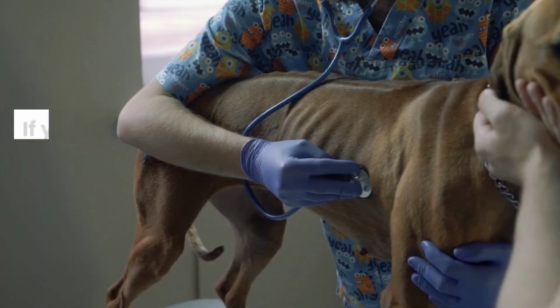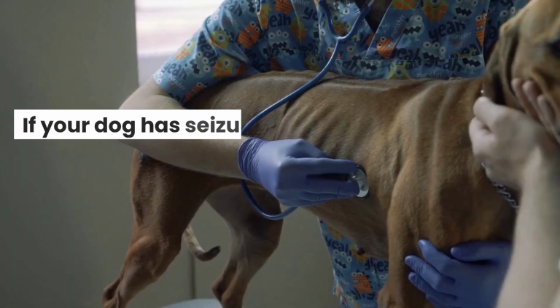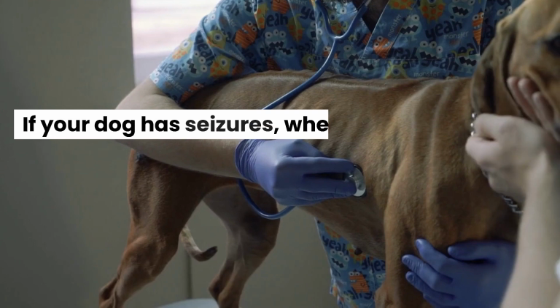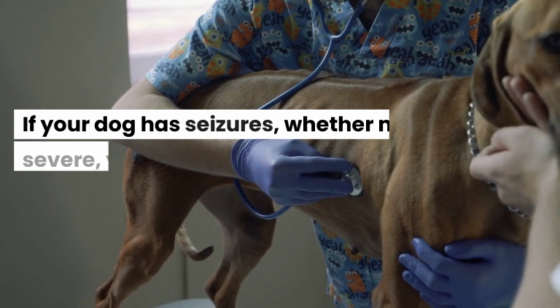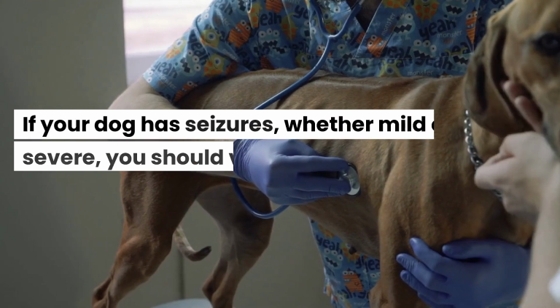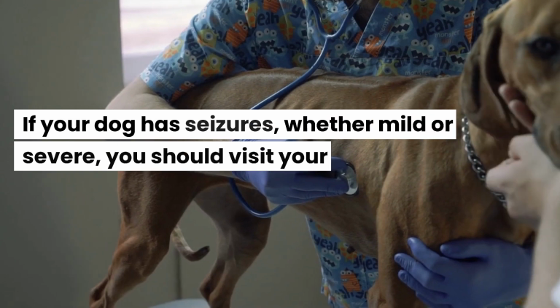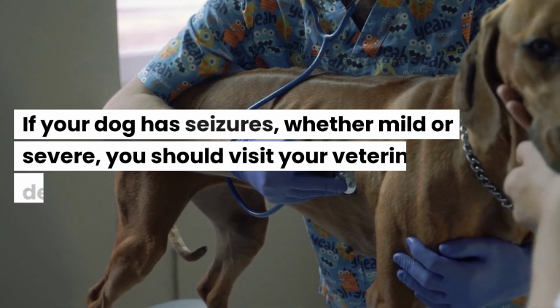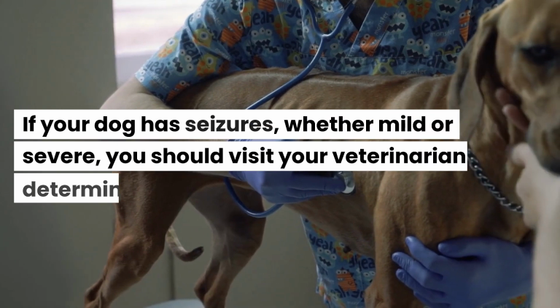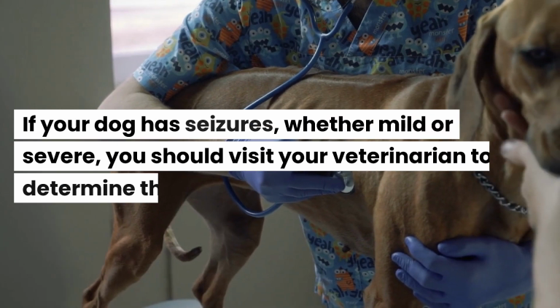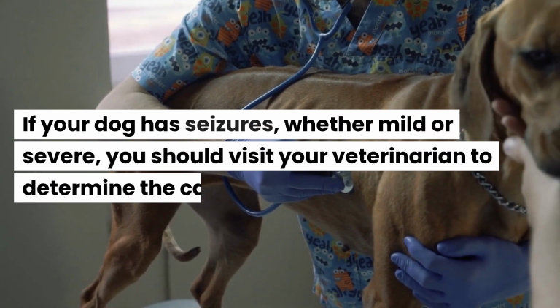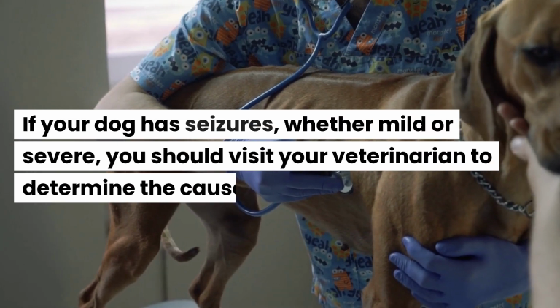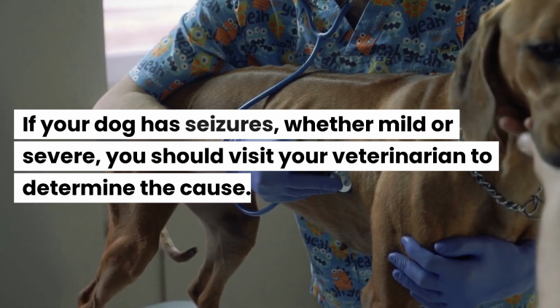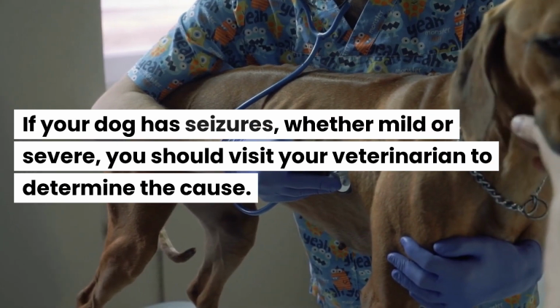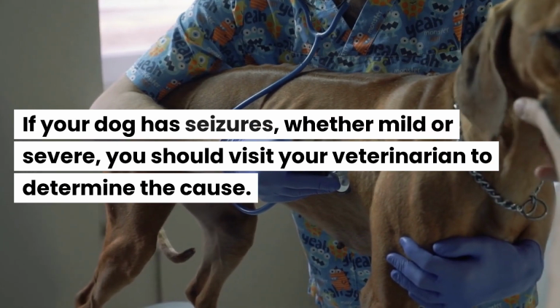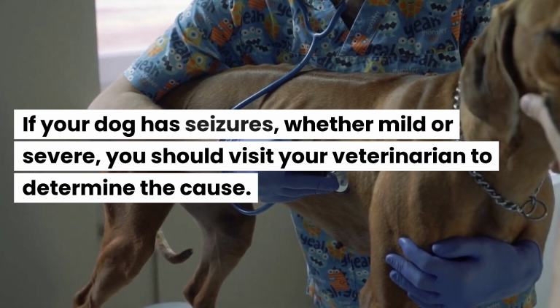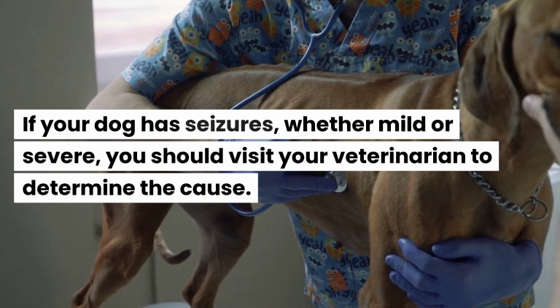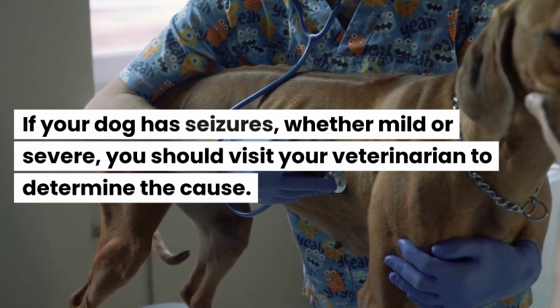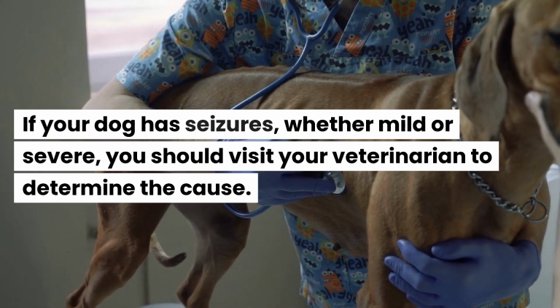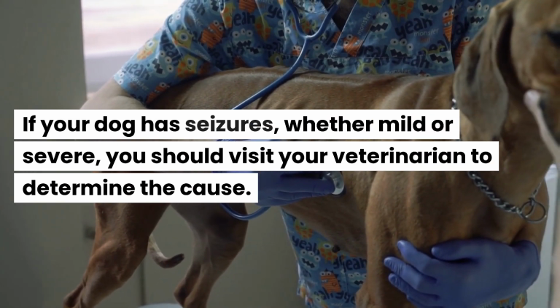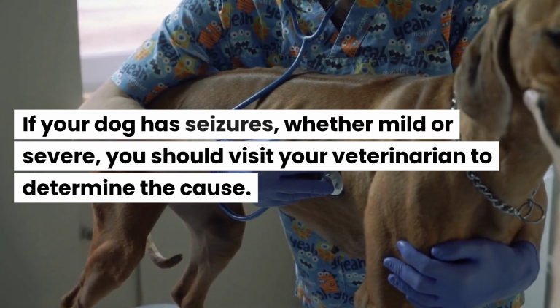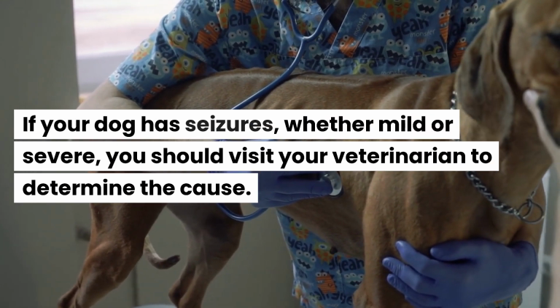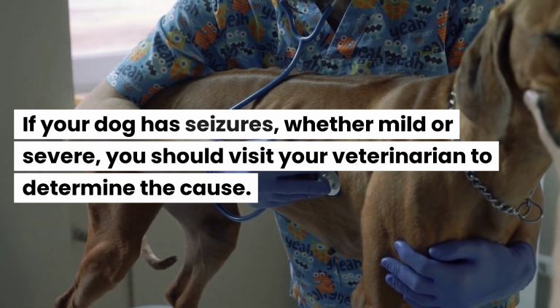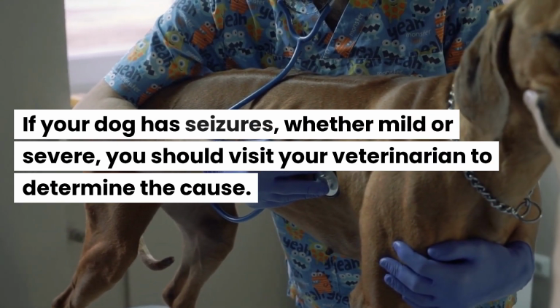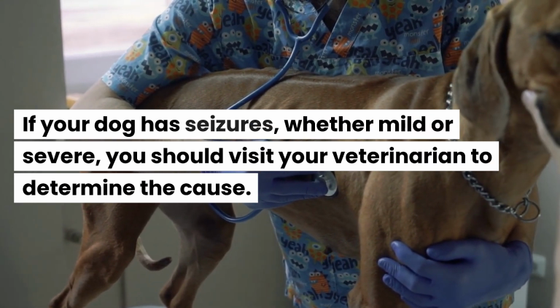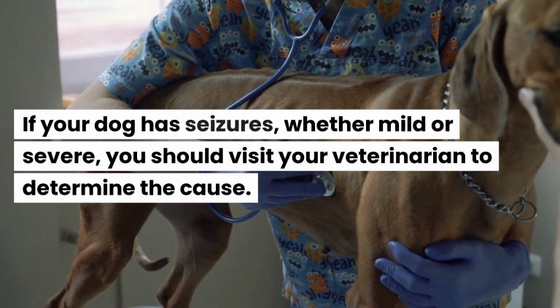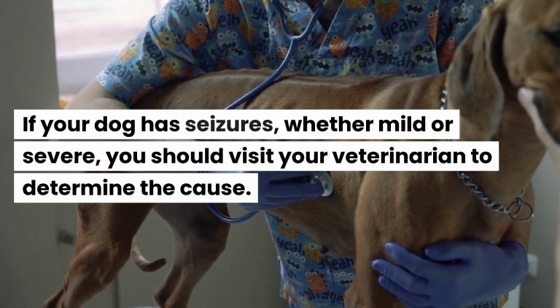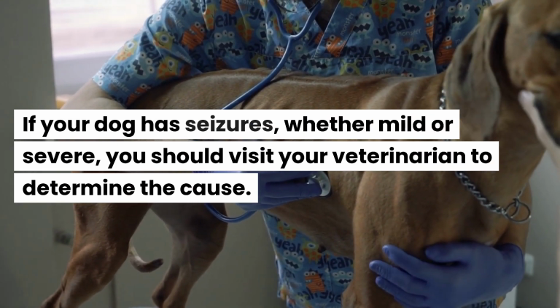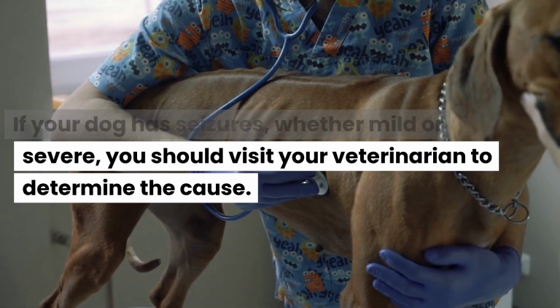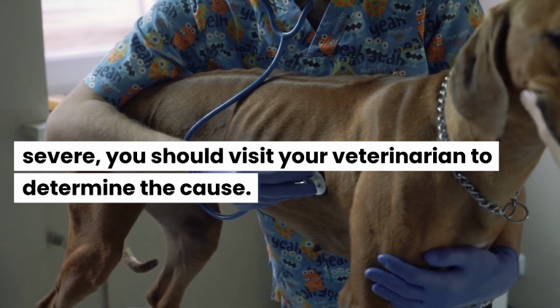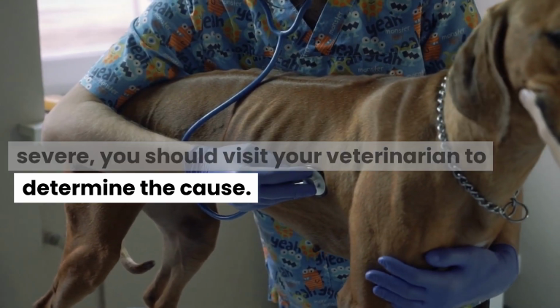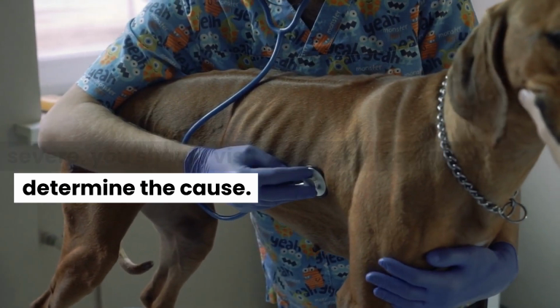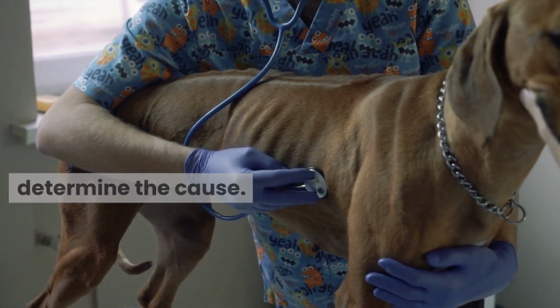If your dog has seizures, whether mild or severe, you should visit your veterinarian to determine the cause.